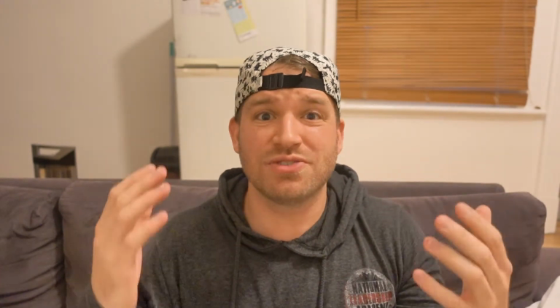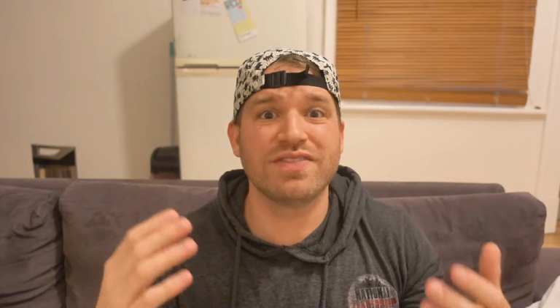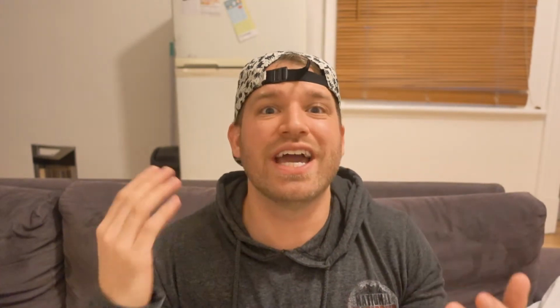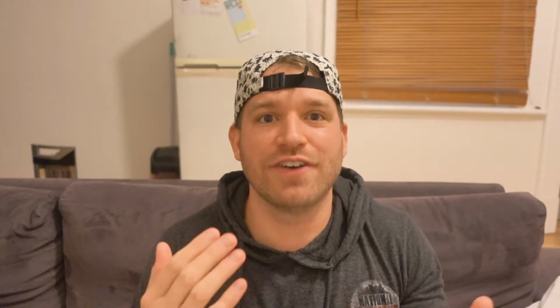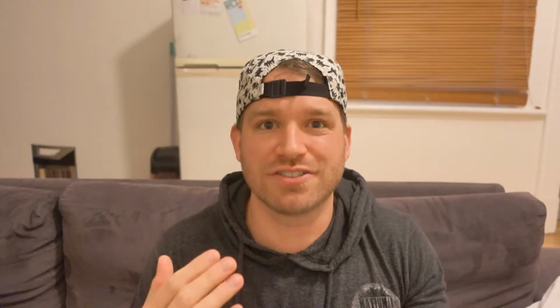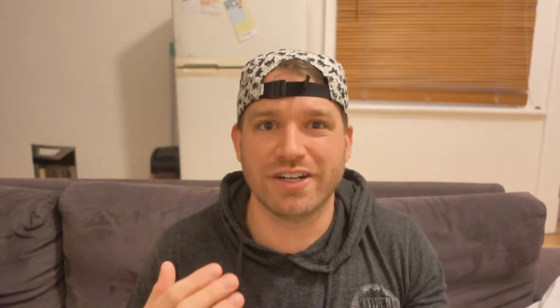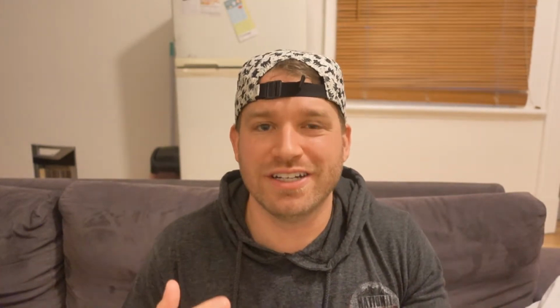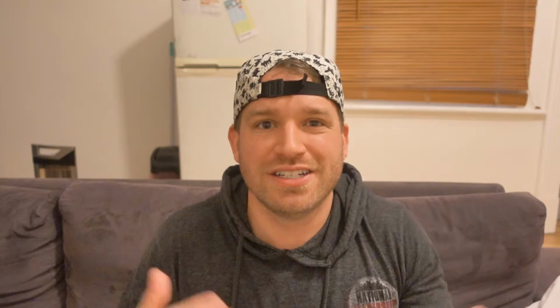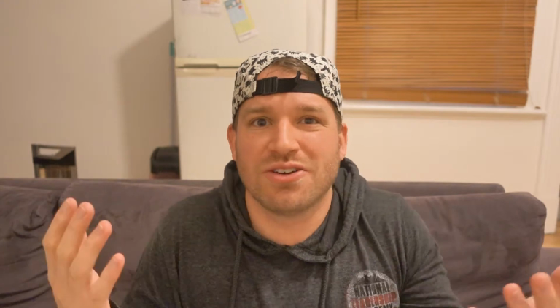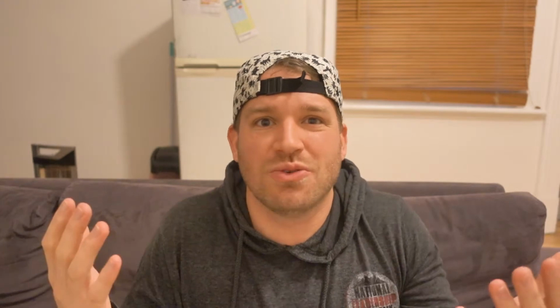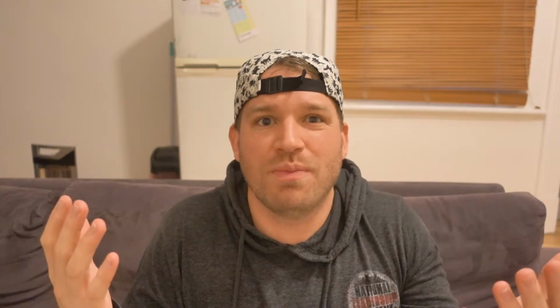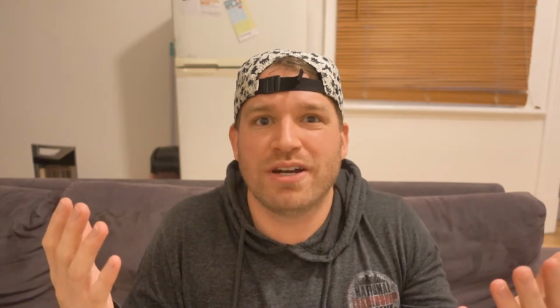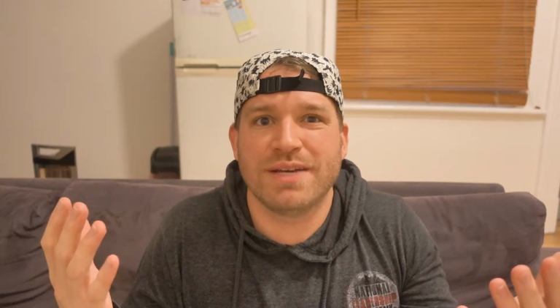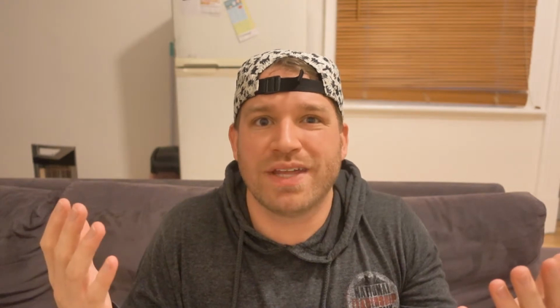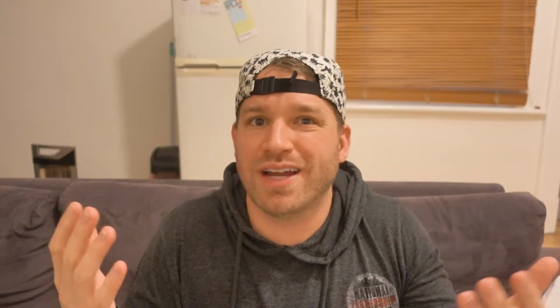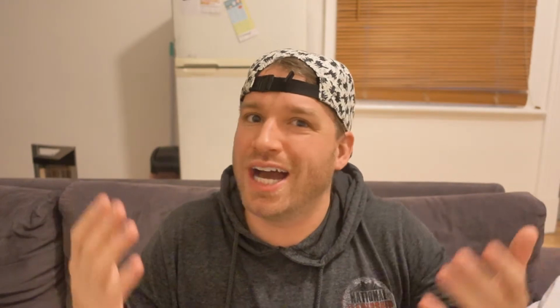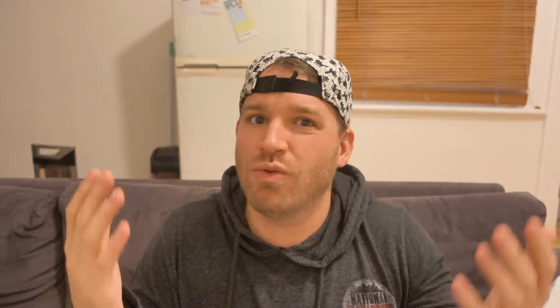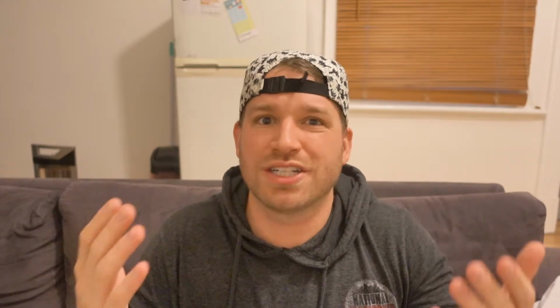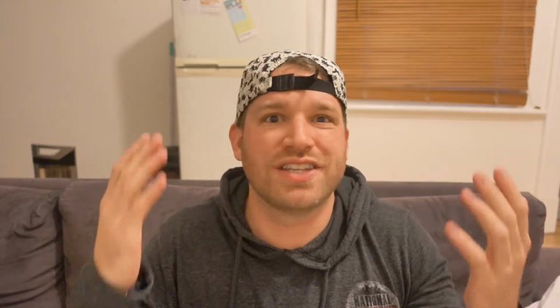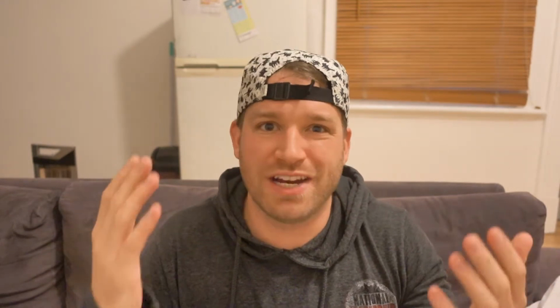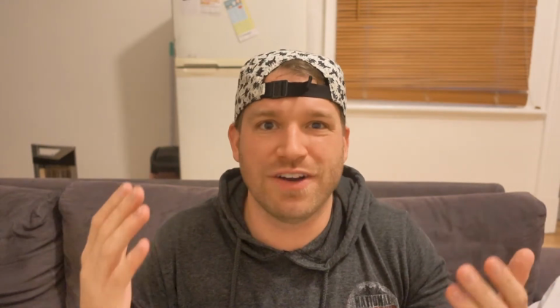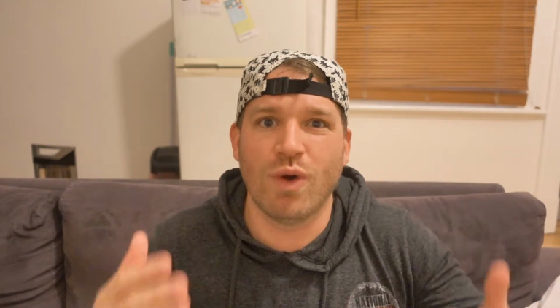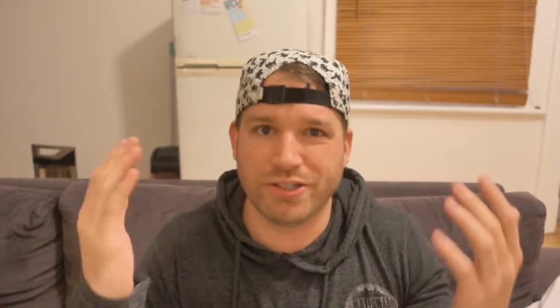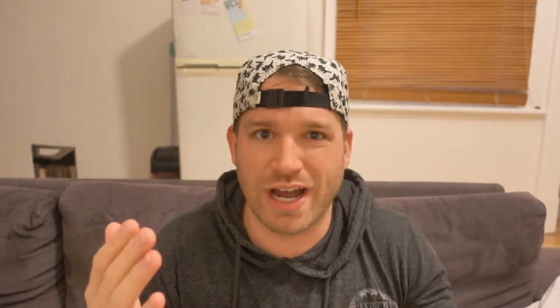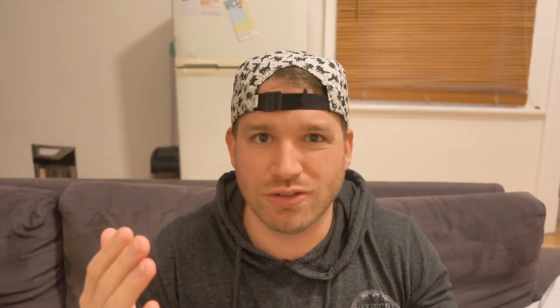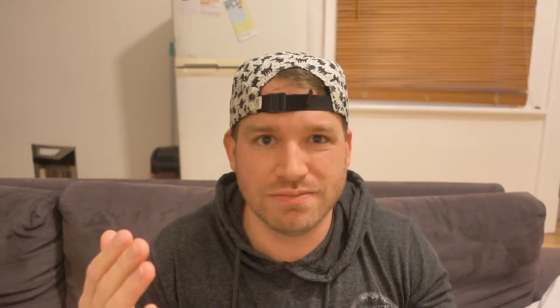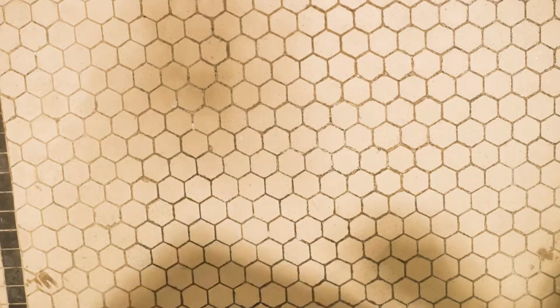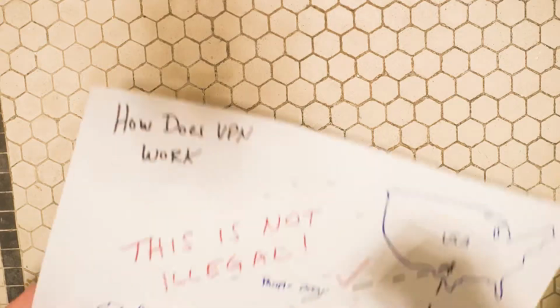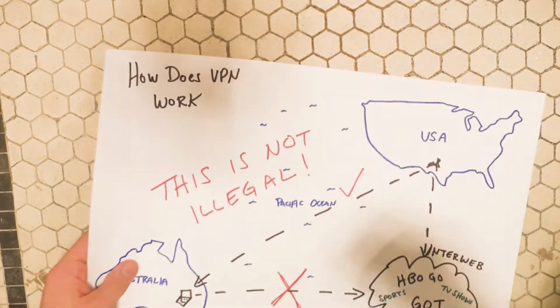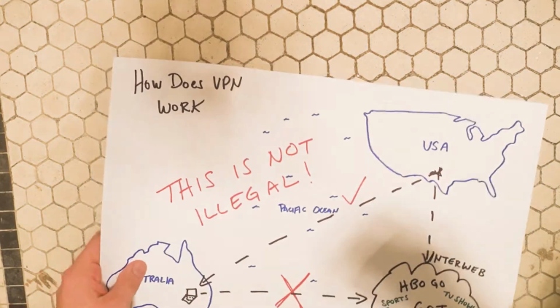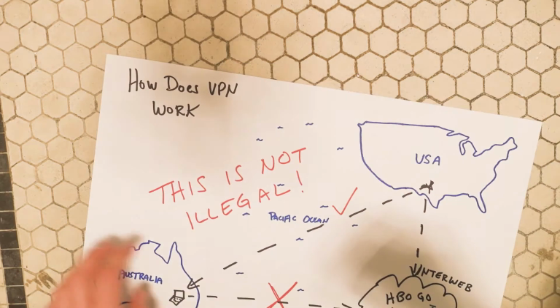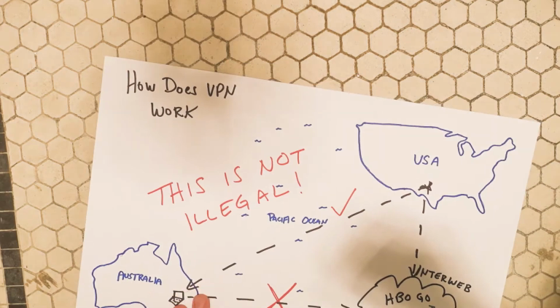This week the NFL started, so what better tip than how to watch the NFL while you travel? First, let's talk VPN.